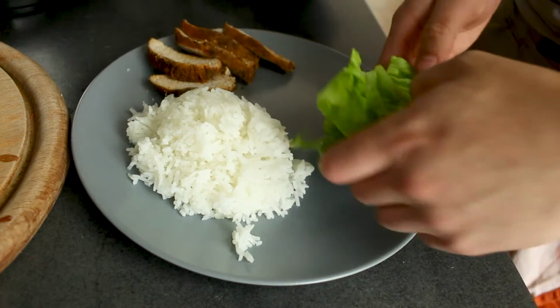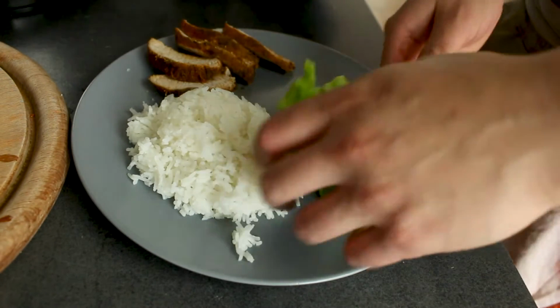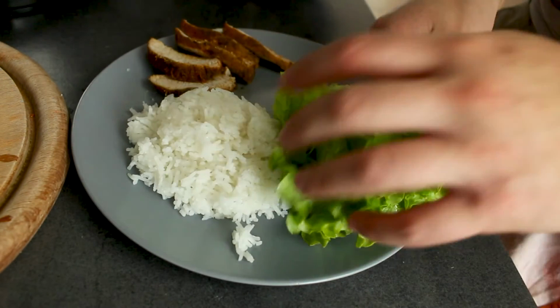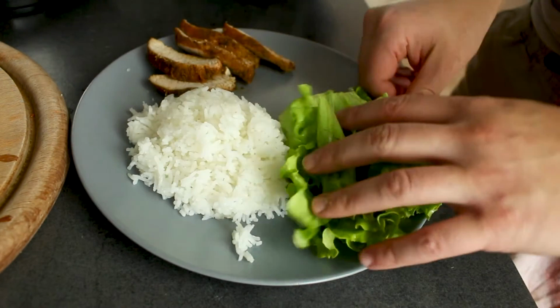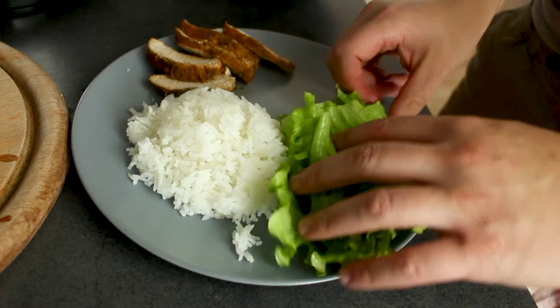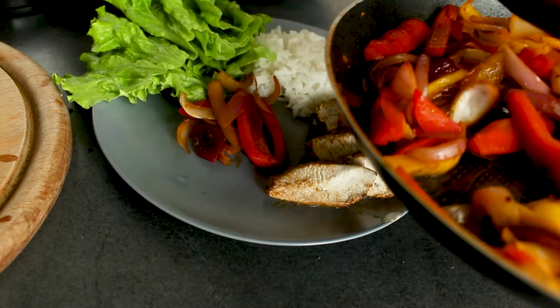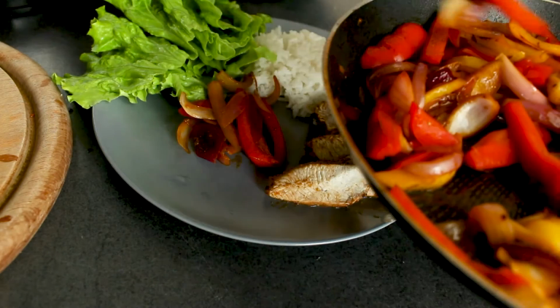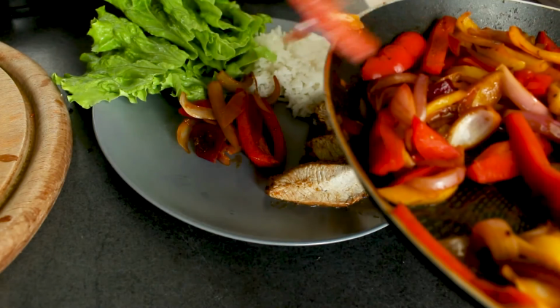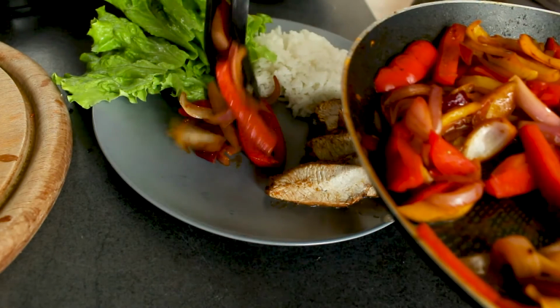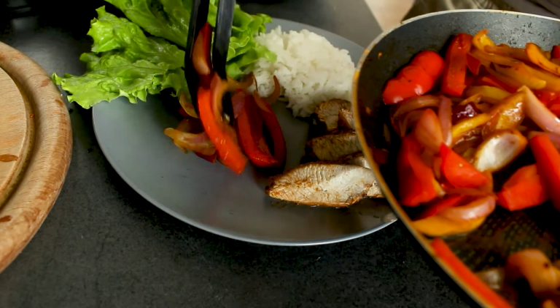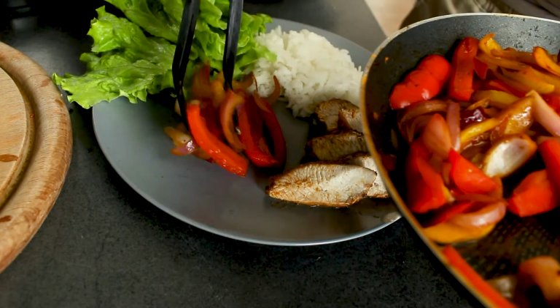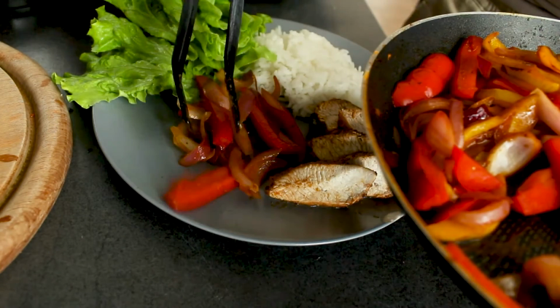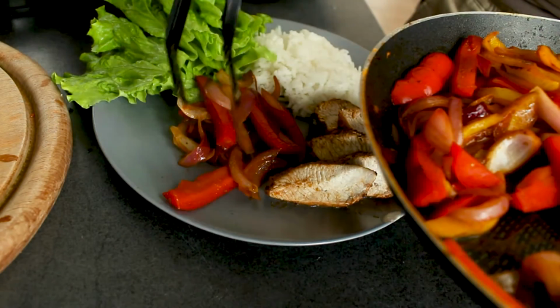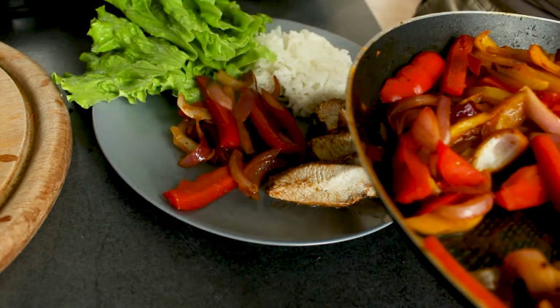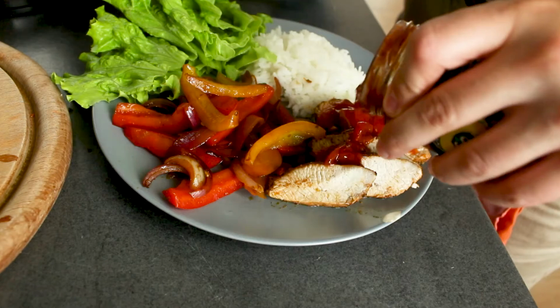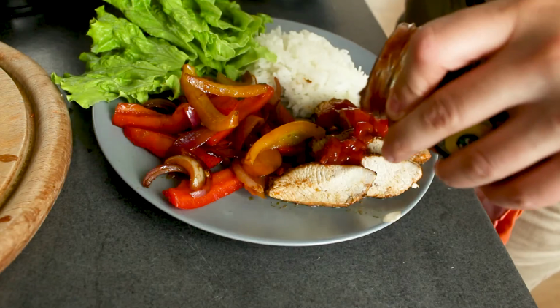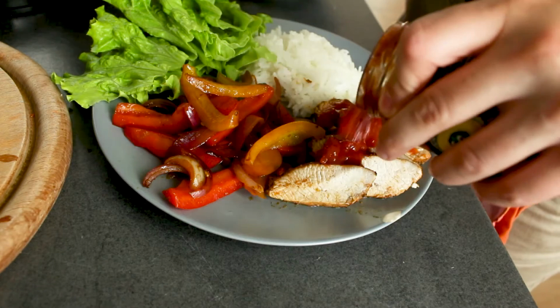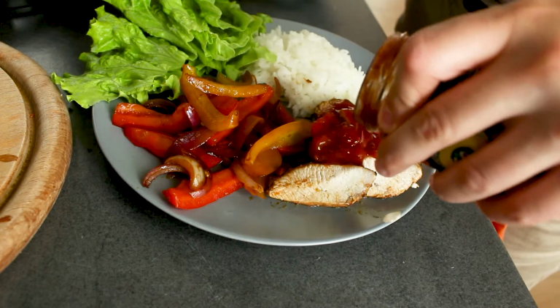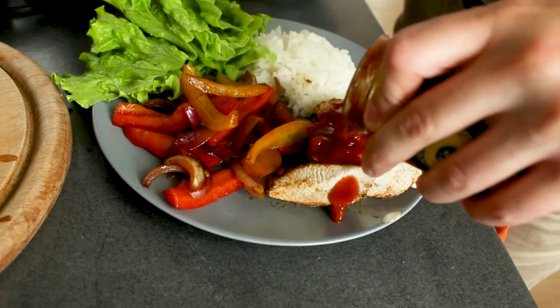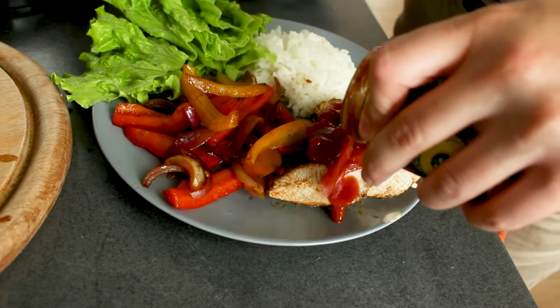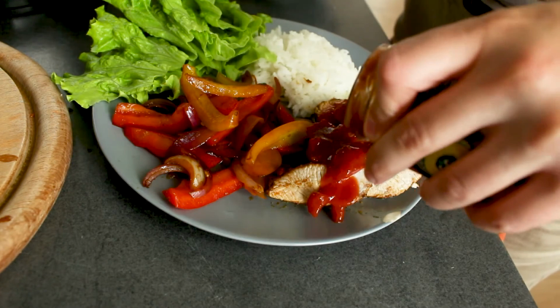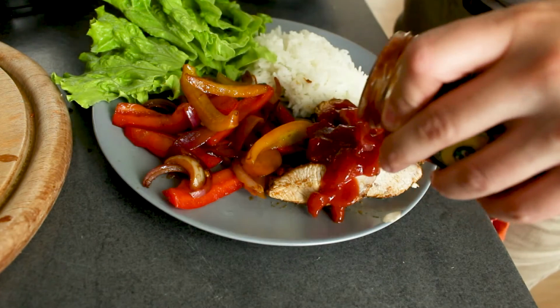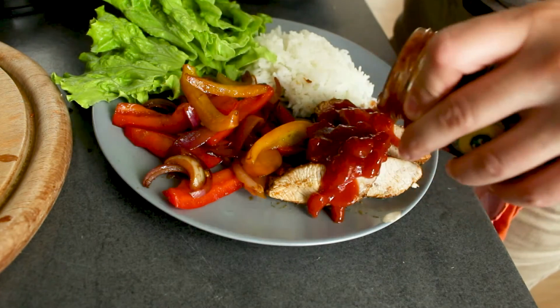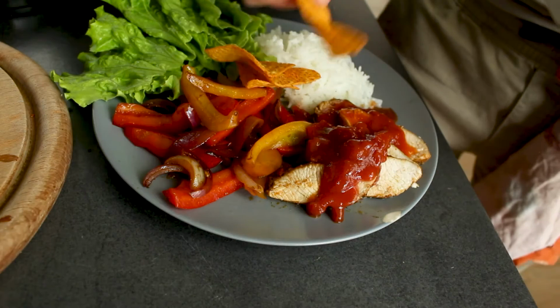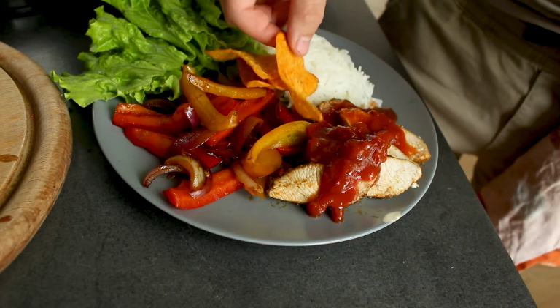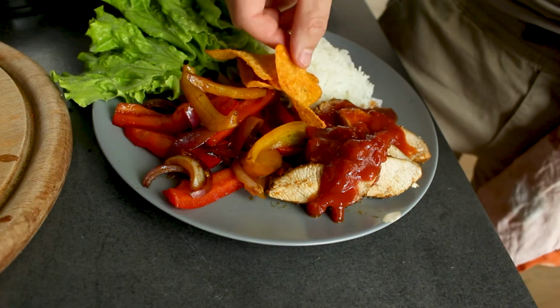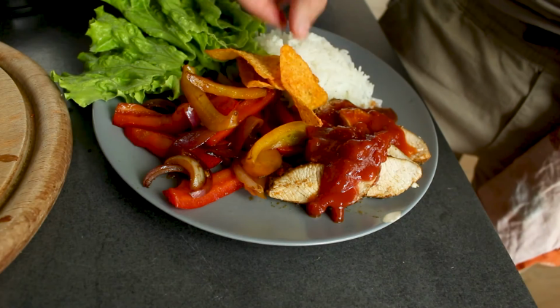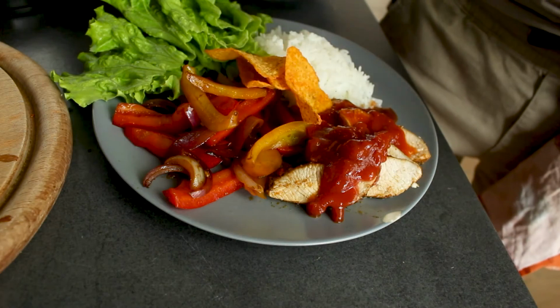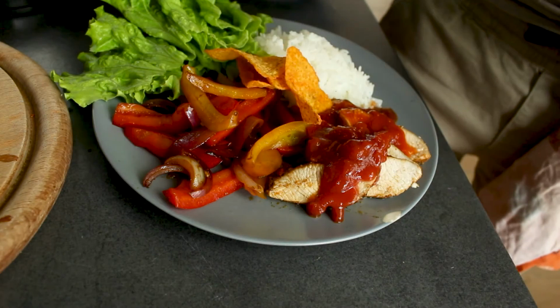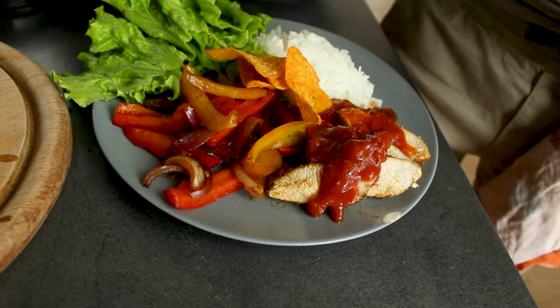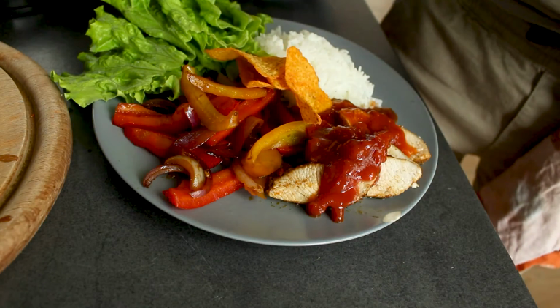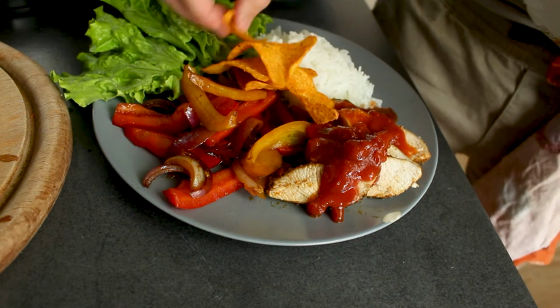I like to add some salsa and a couple of tortilla chips. Enjoy!